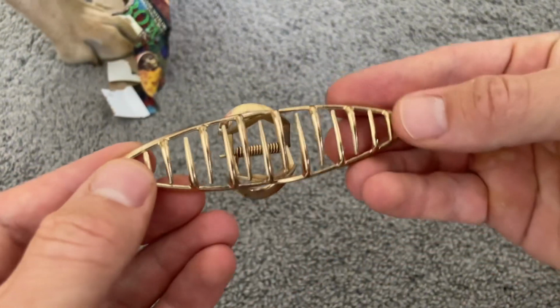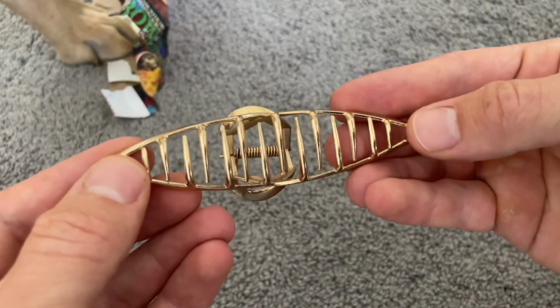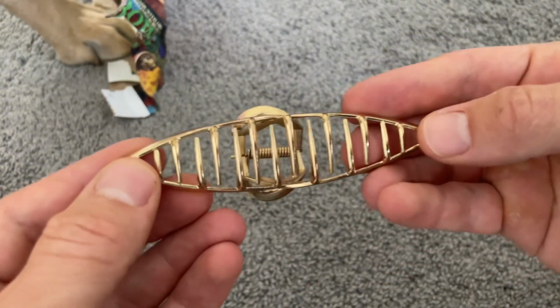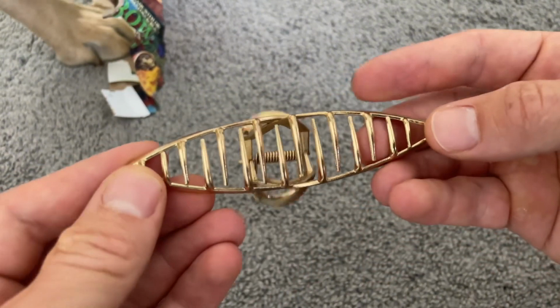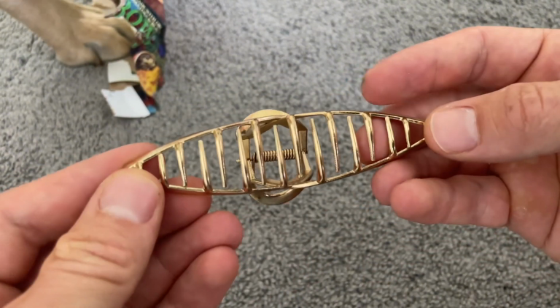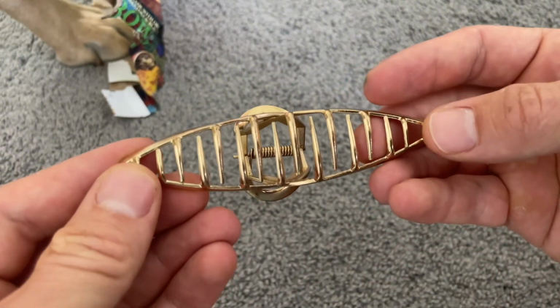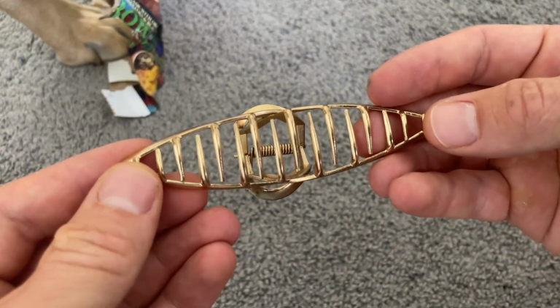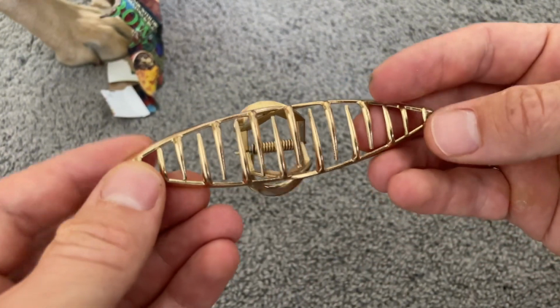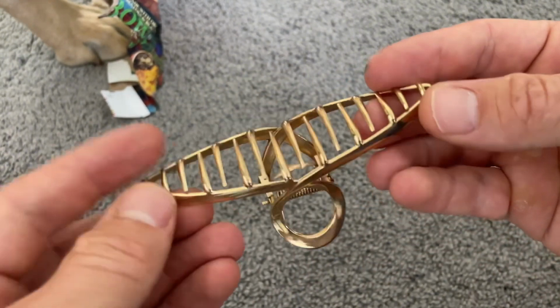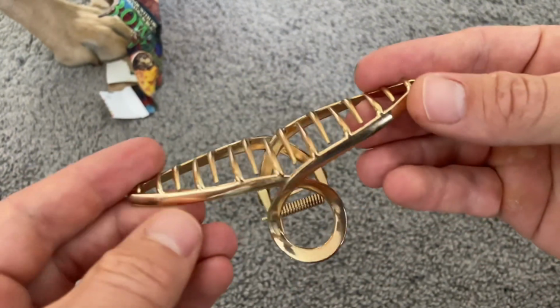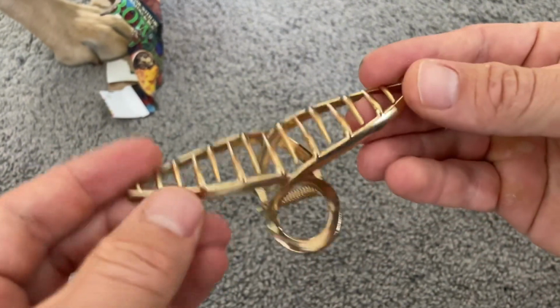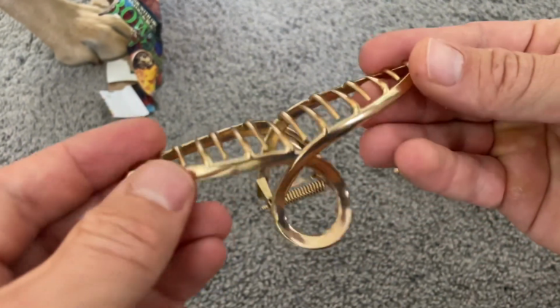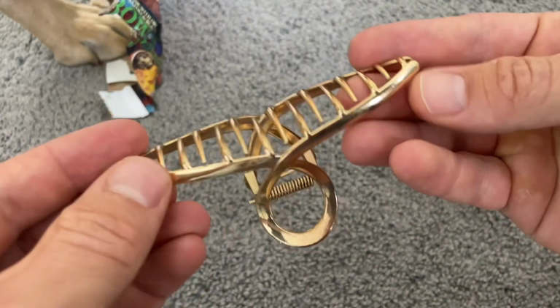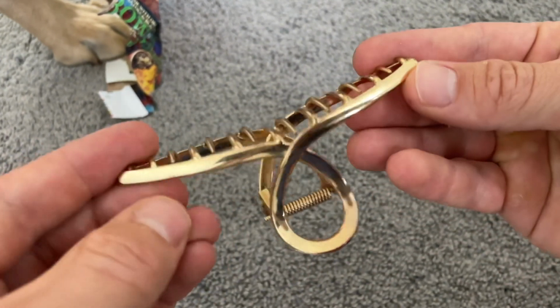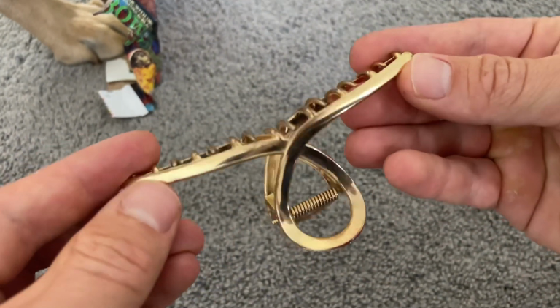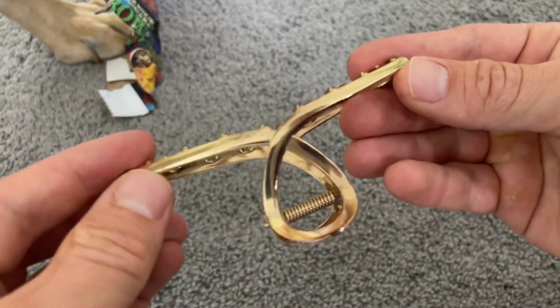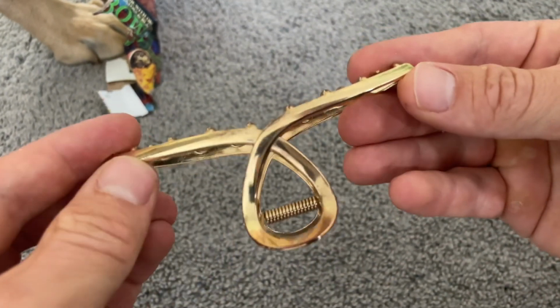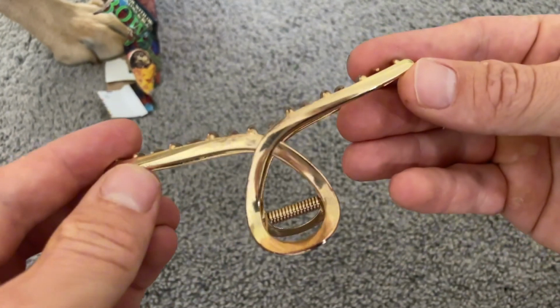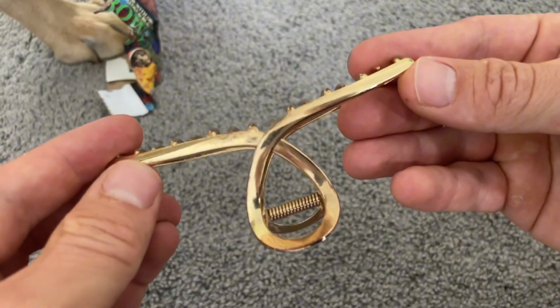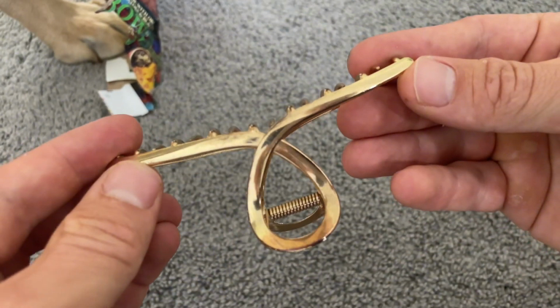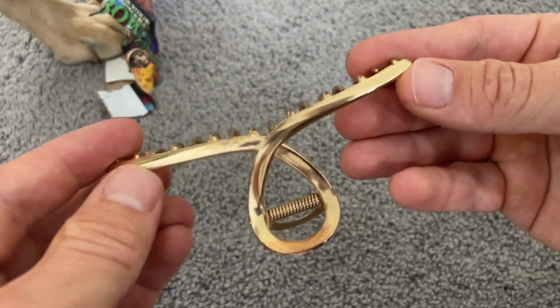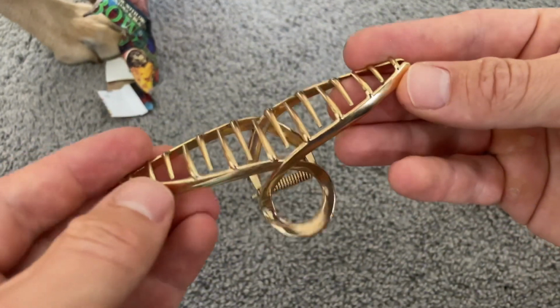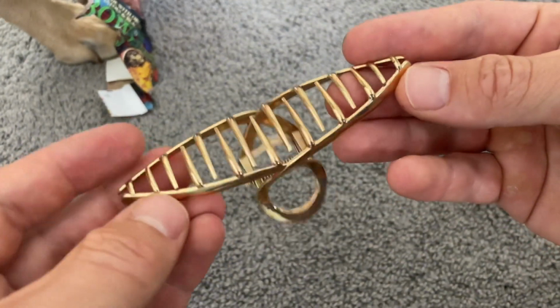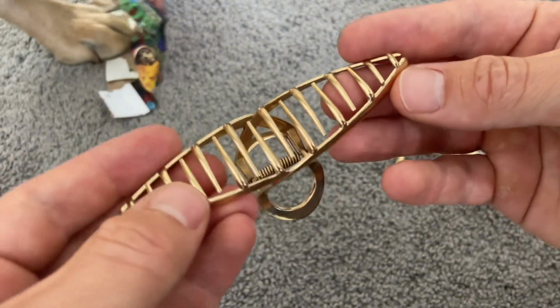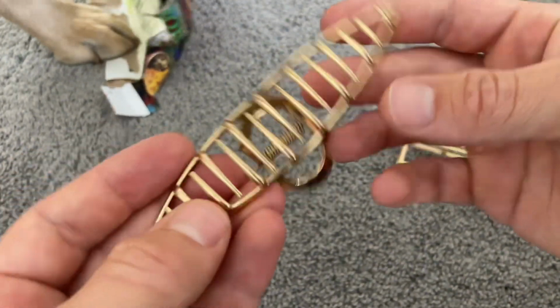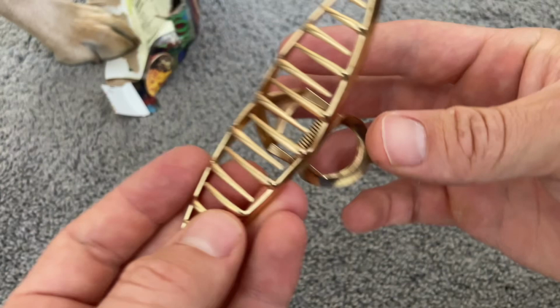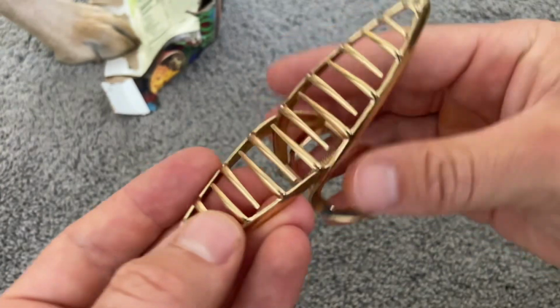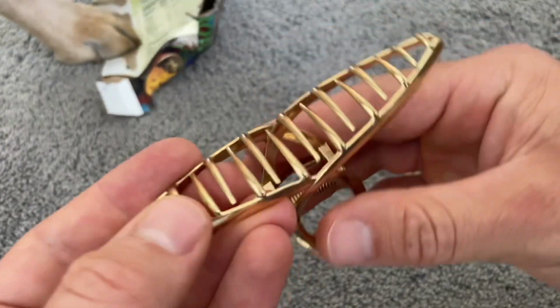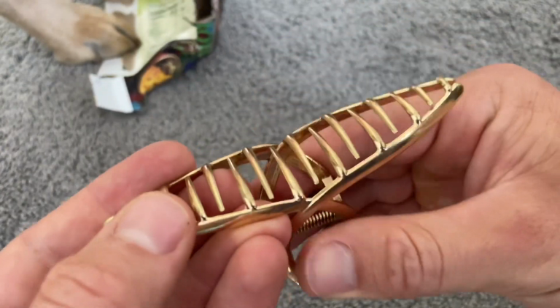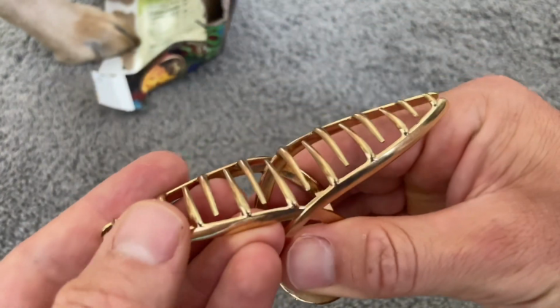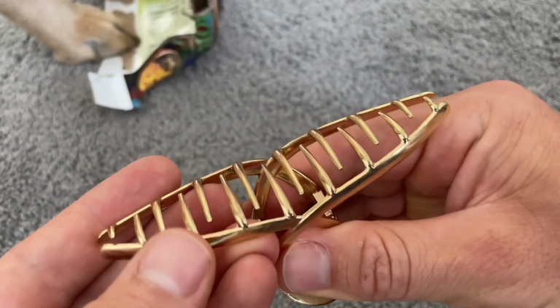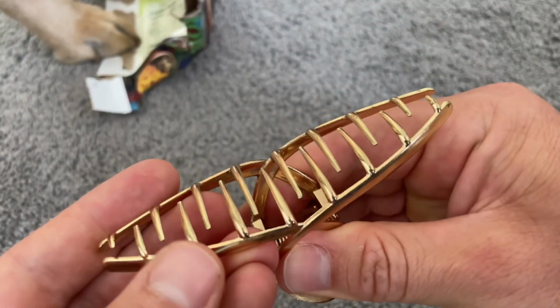The clips always stay put in her hair and she hasn't had any issues. The hinge works great and the gold coating hasn't come off.